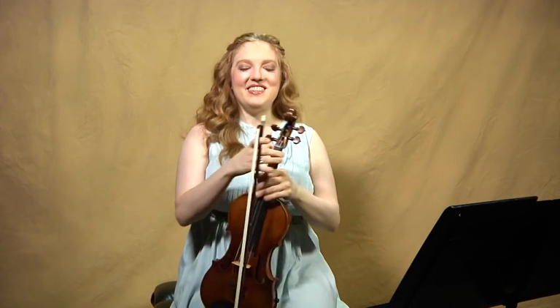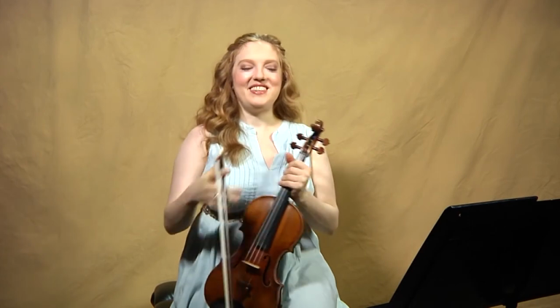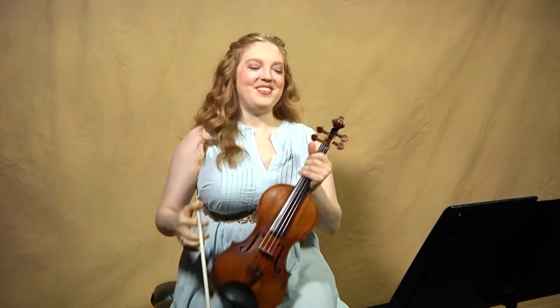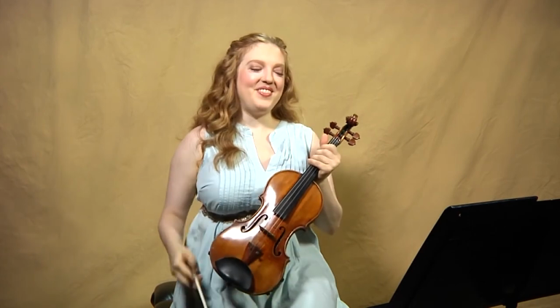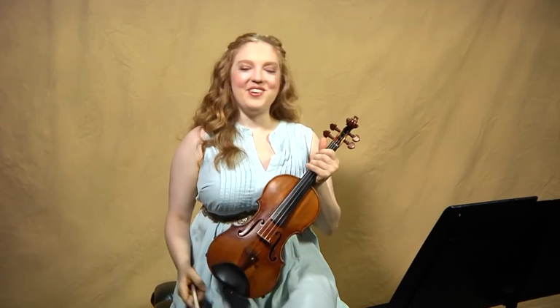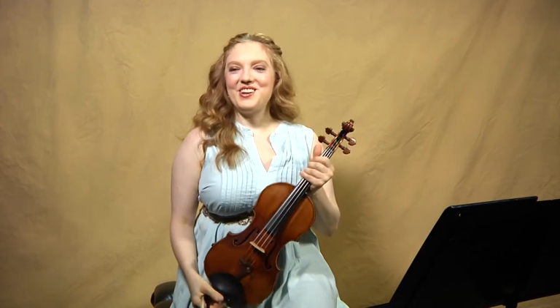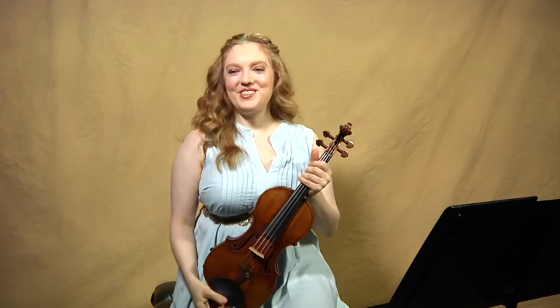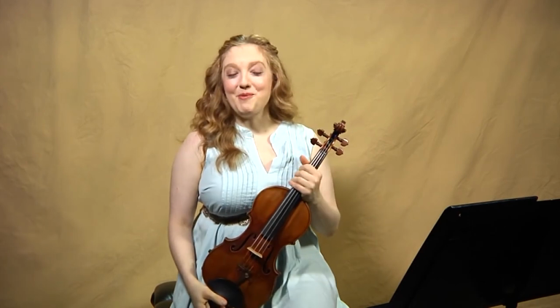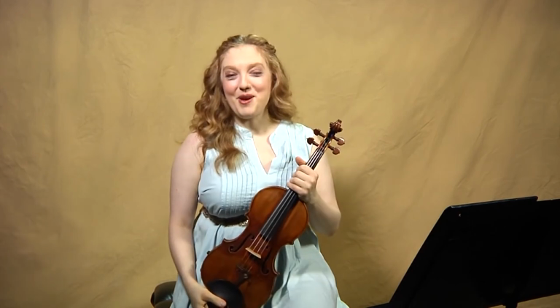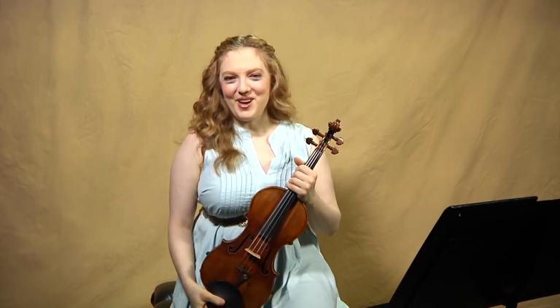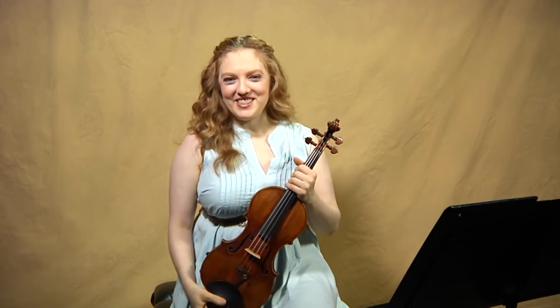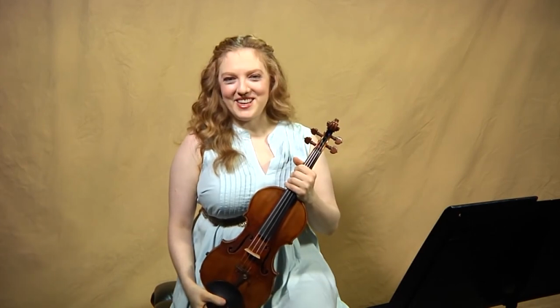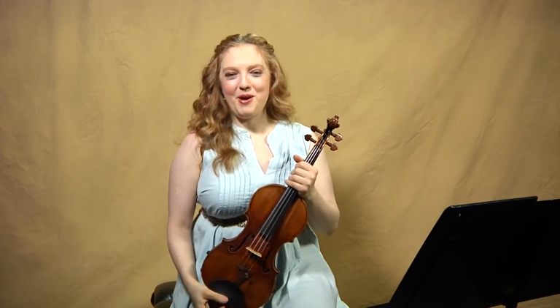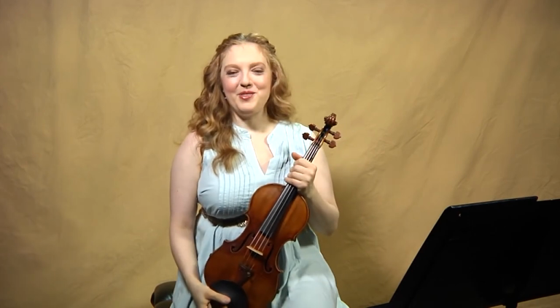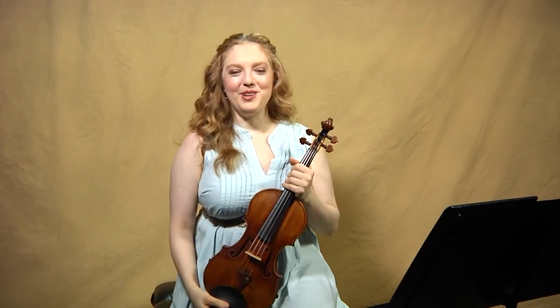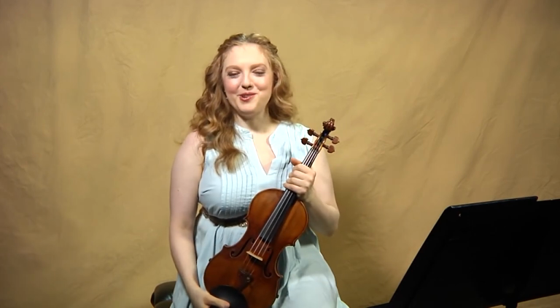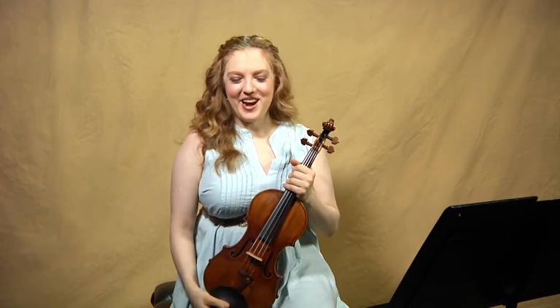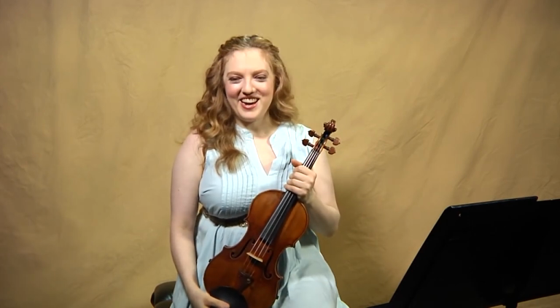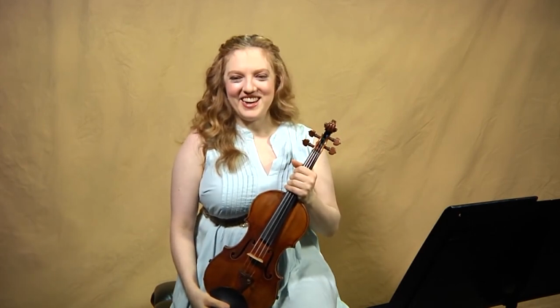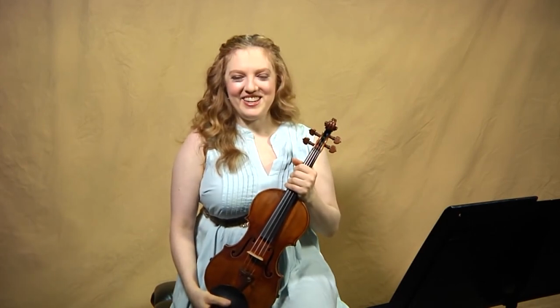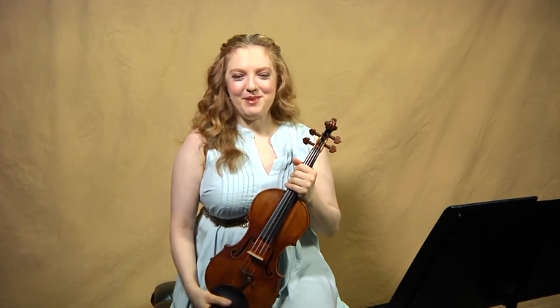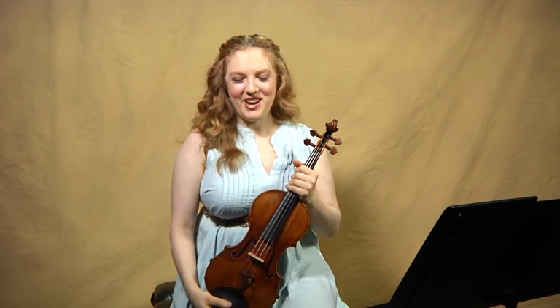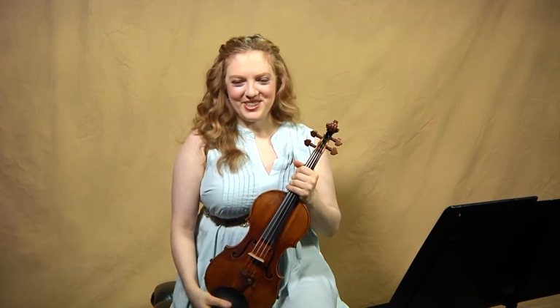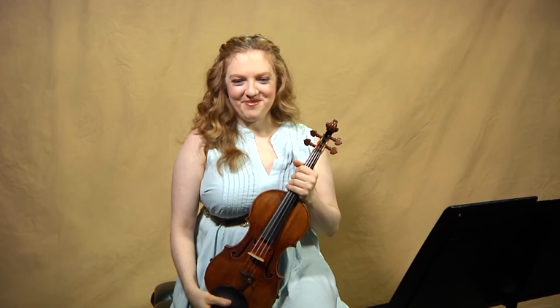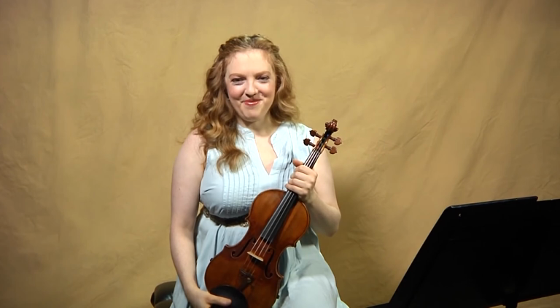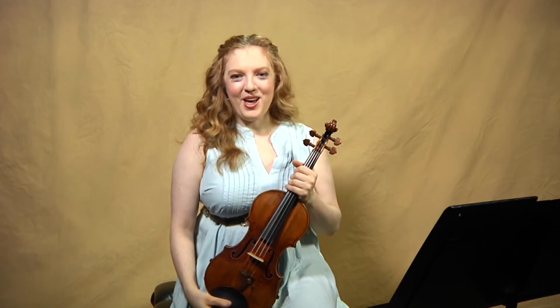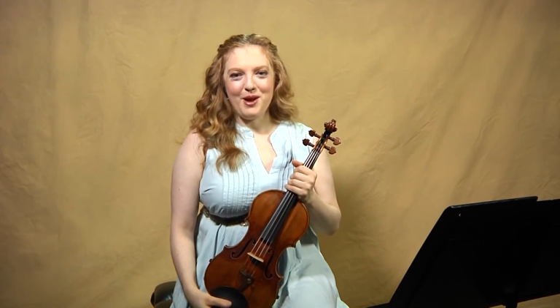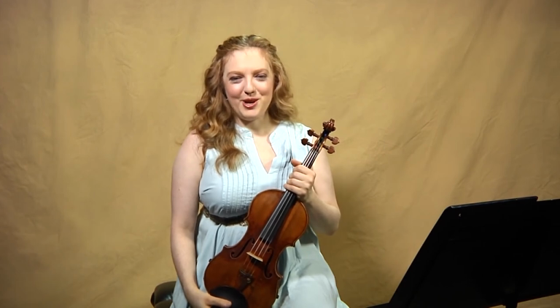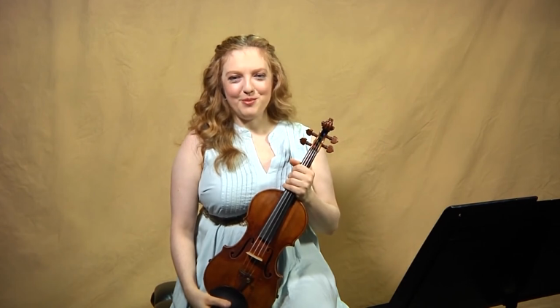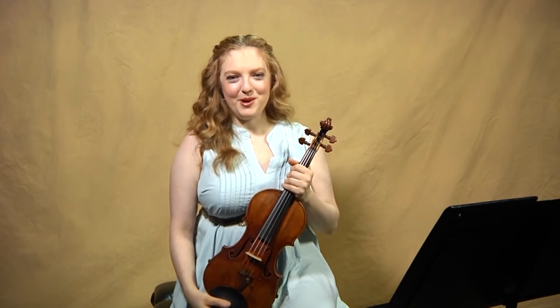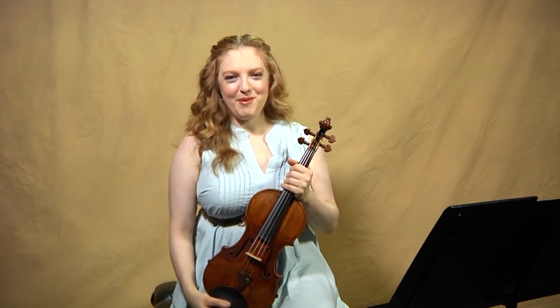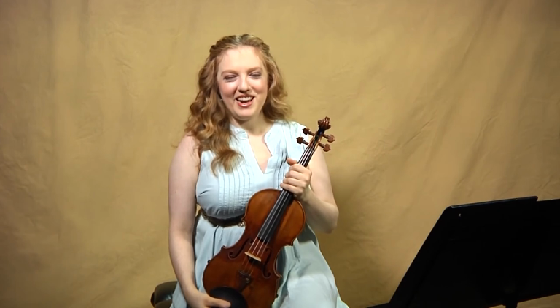So those are some of my thoughts about the Loure in E major. I'm Rachel Barton Pine, and thank you for watching RBP on JSB.